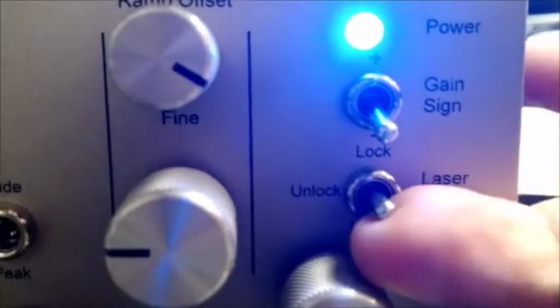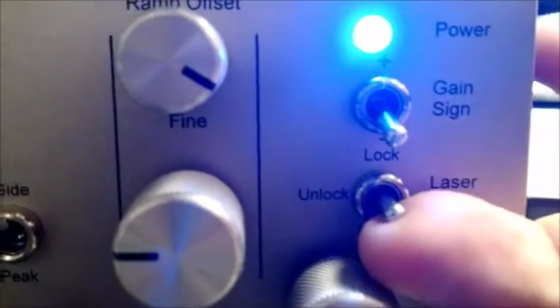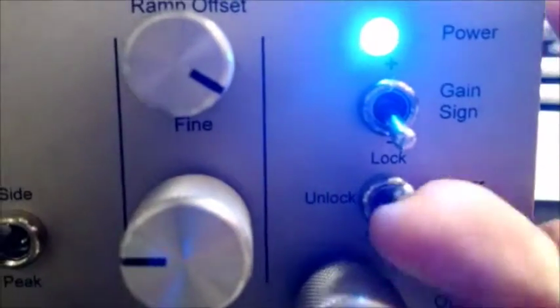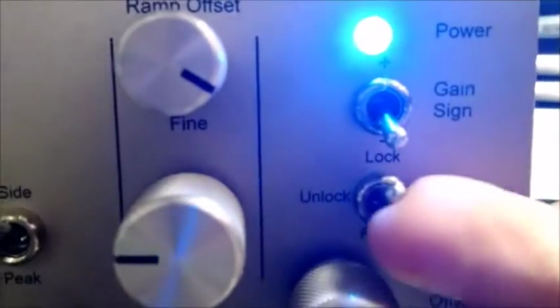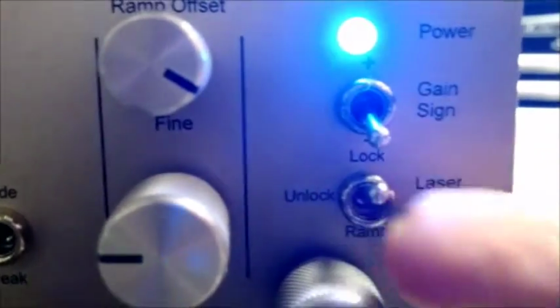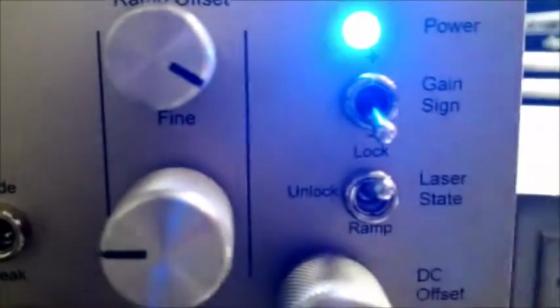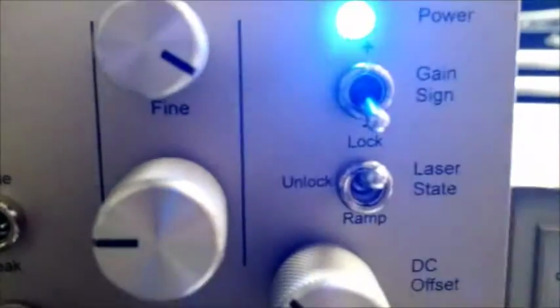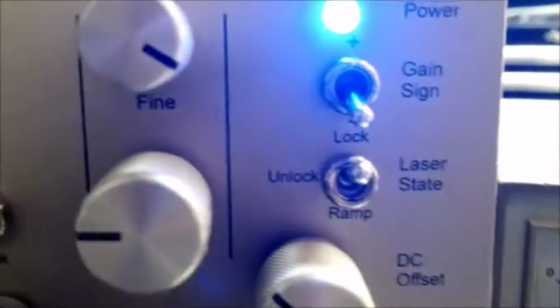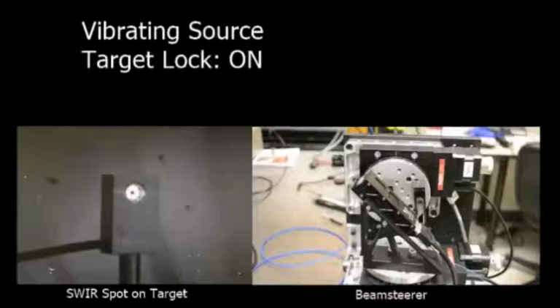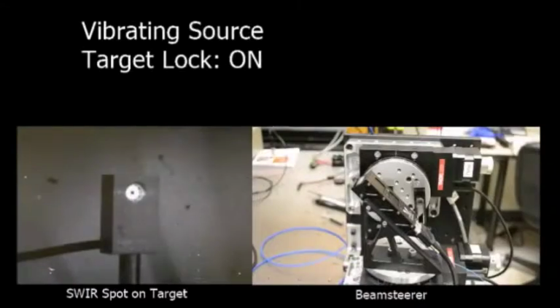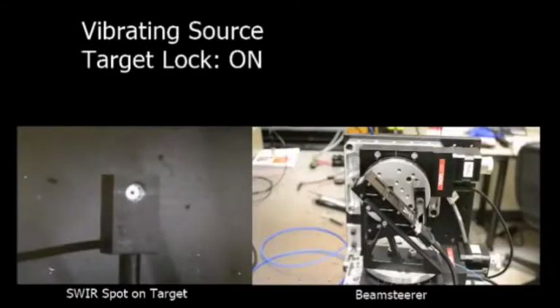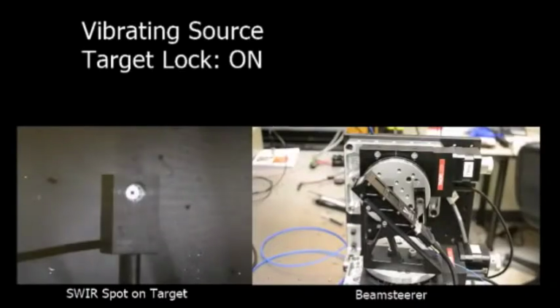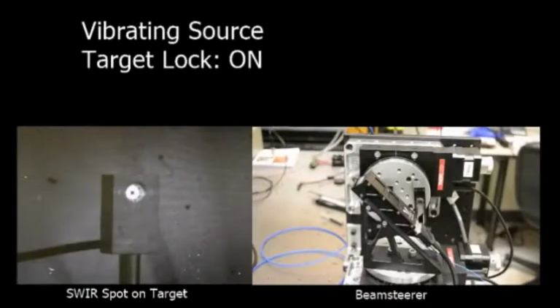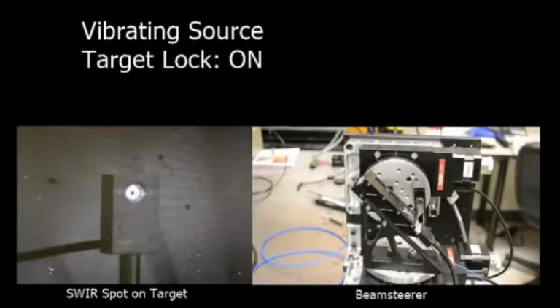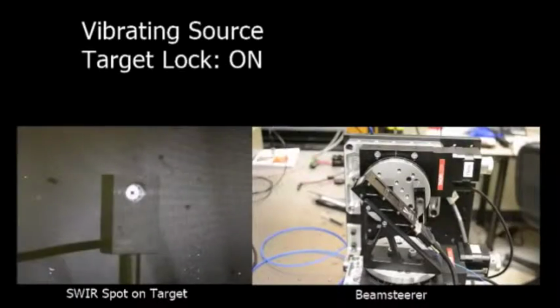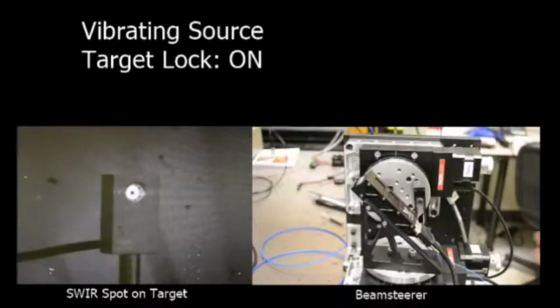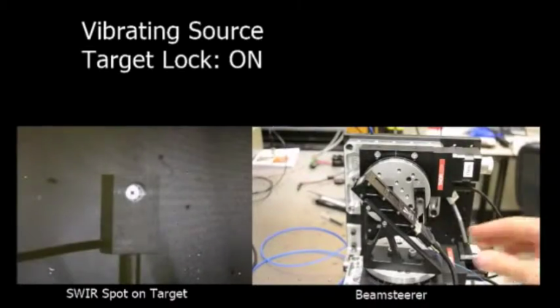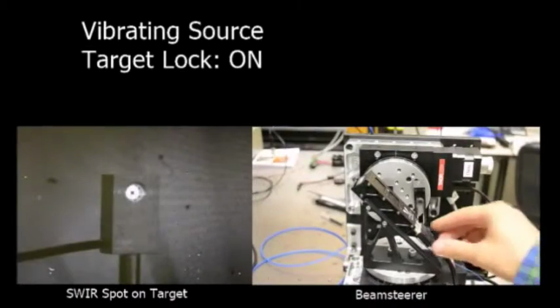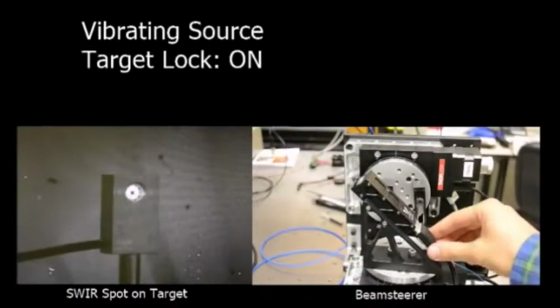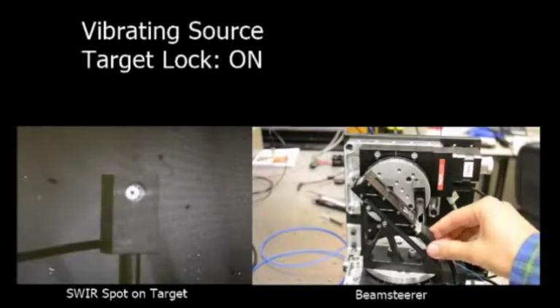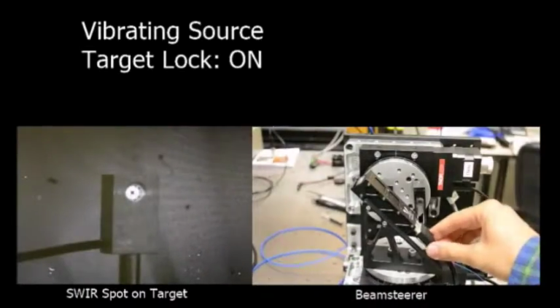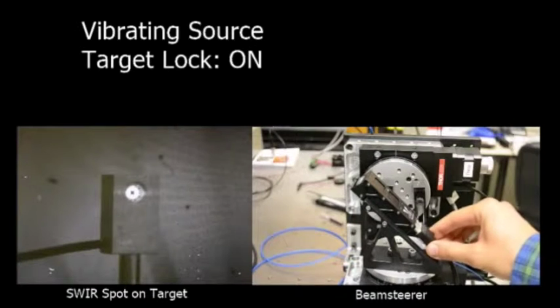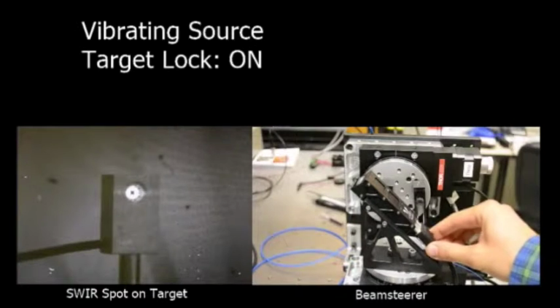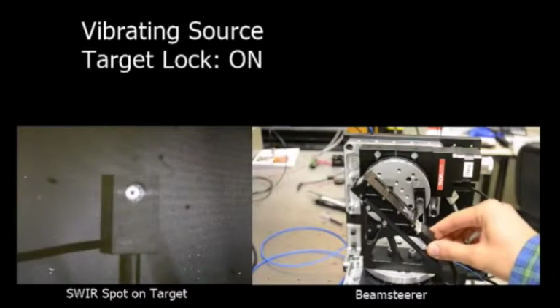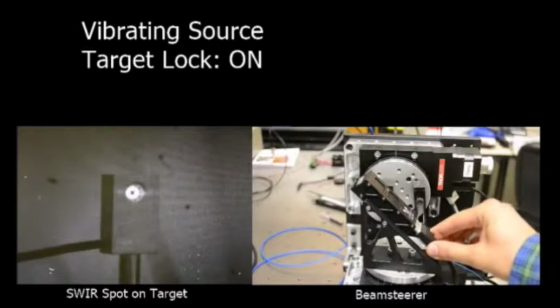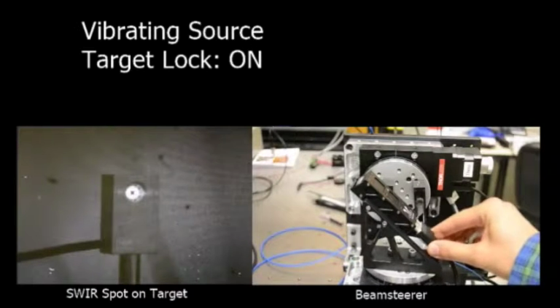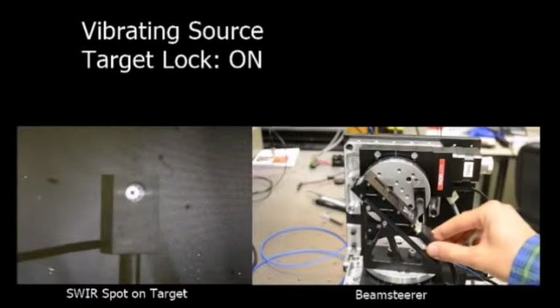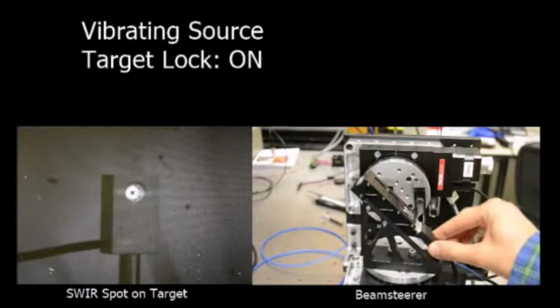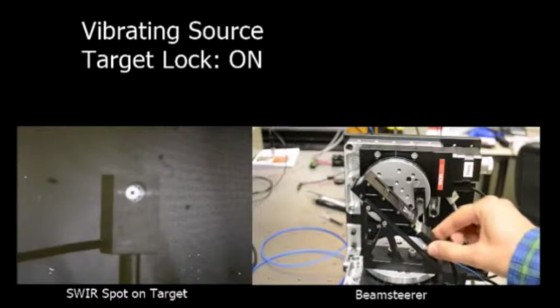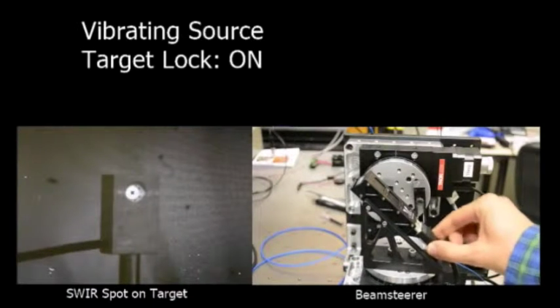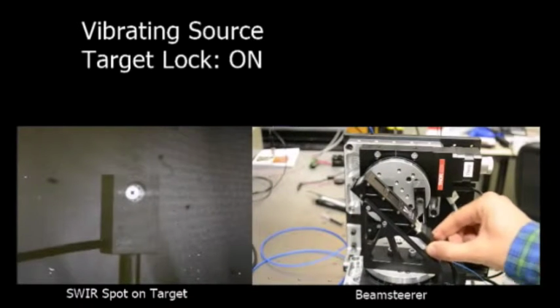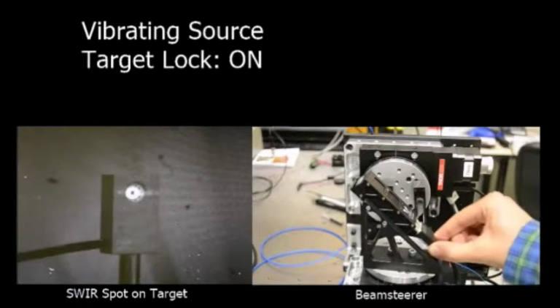Next, we turn on the lock, and the same level of perturbation is tracked and countered by the C-Or.